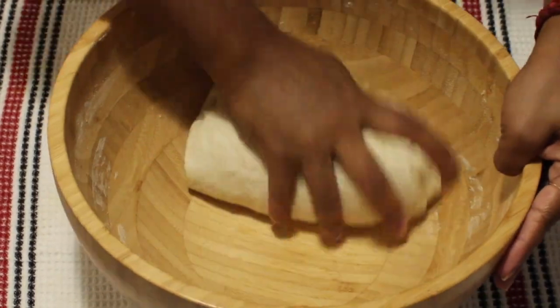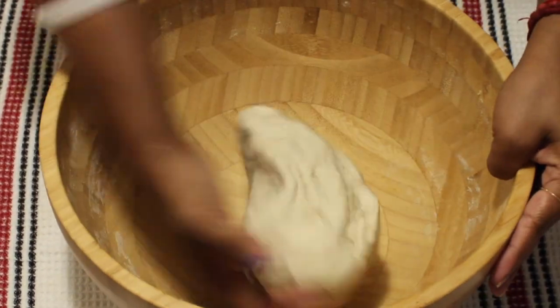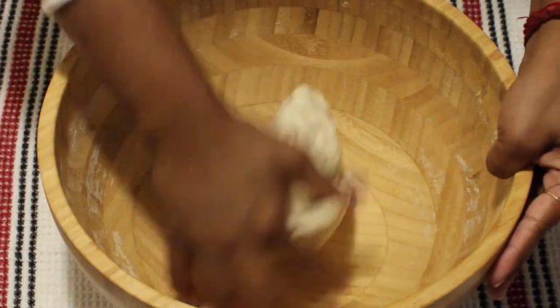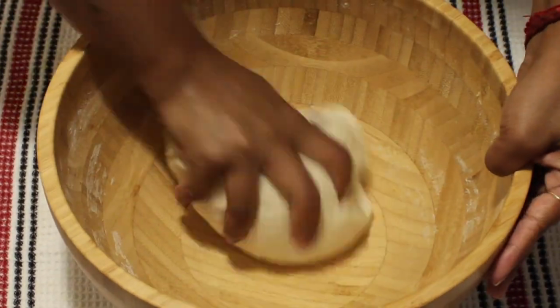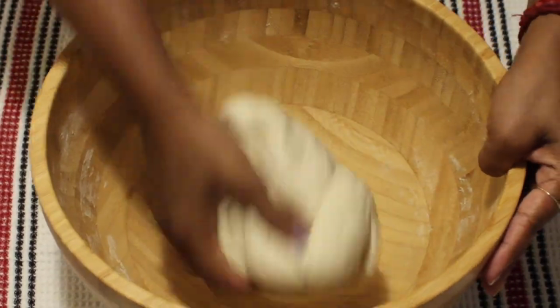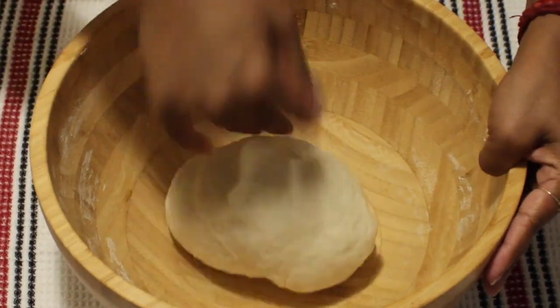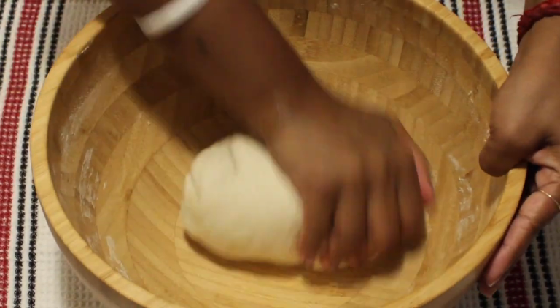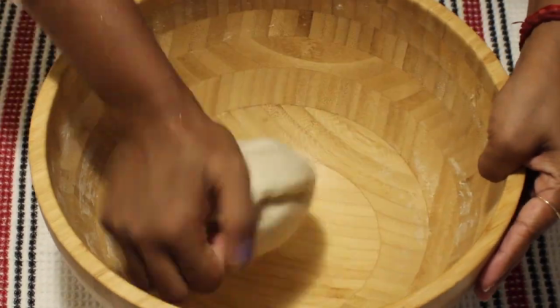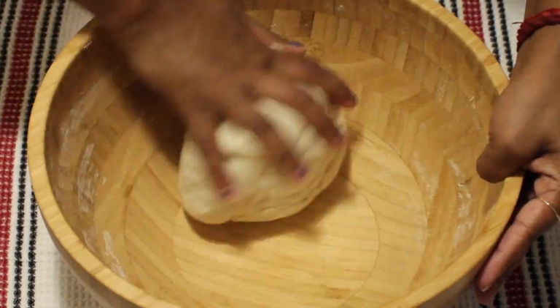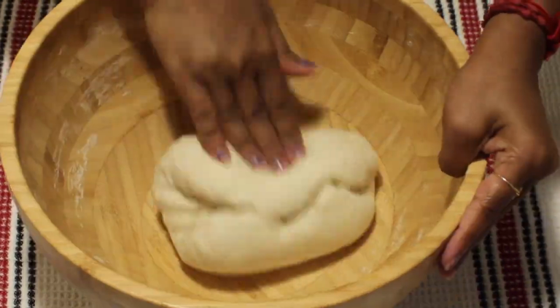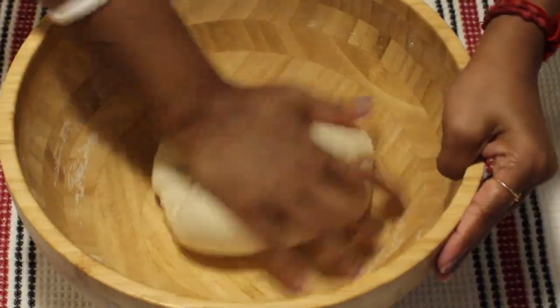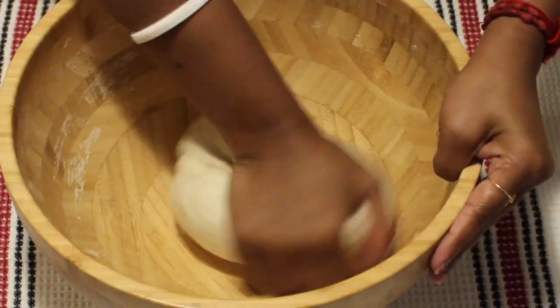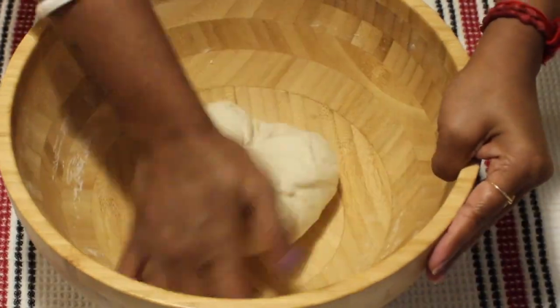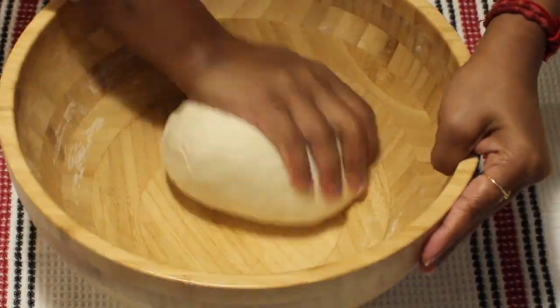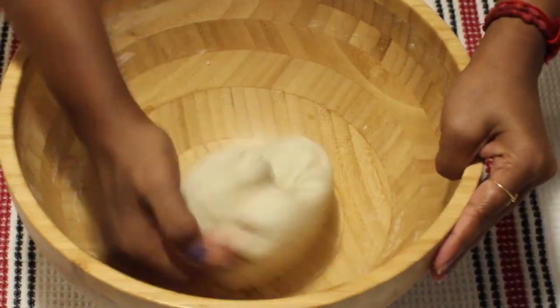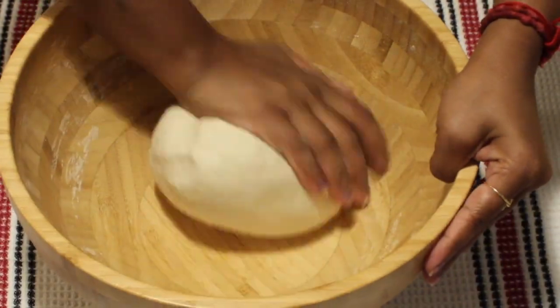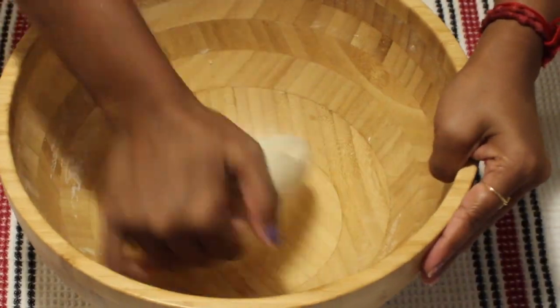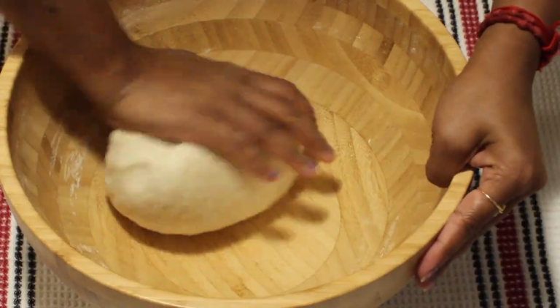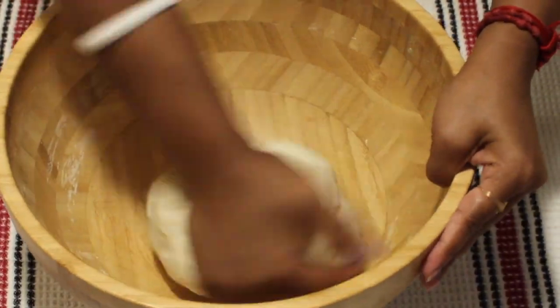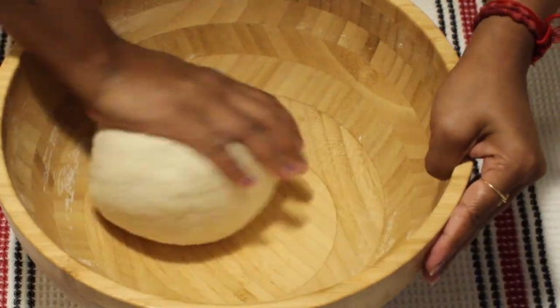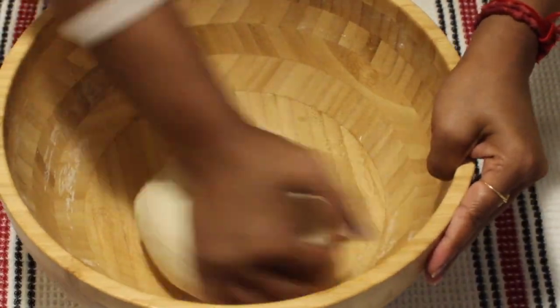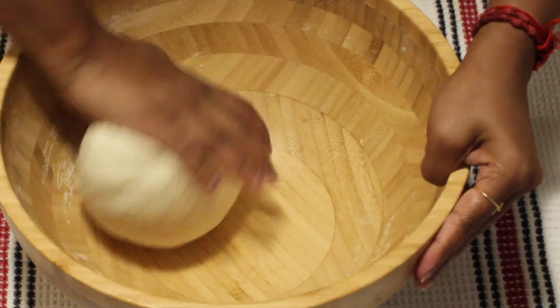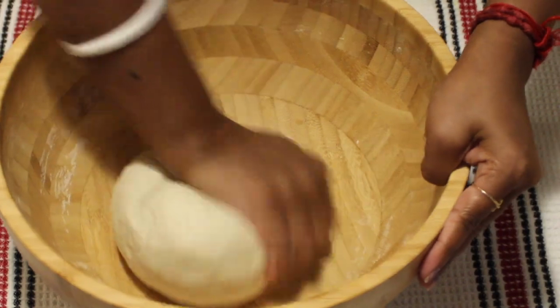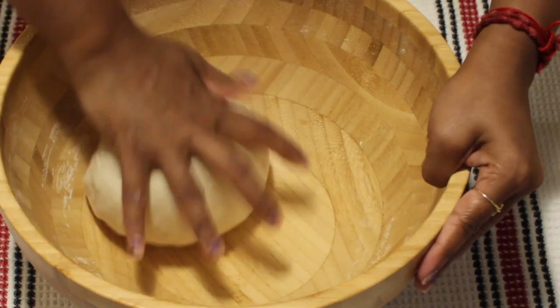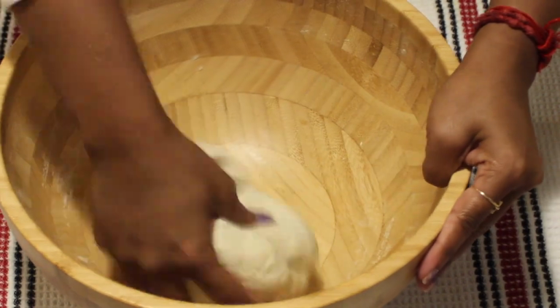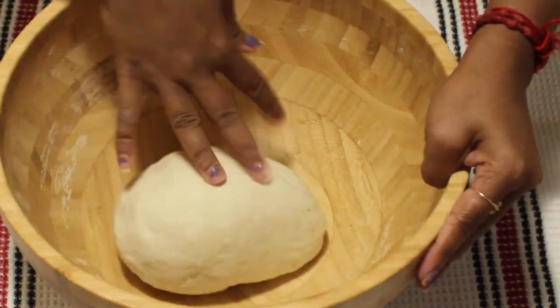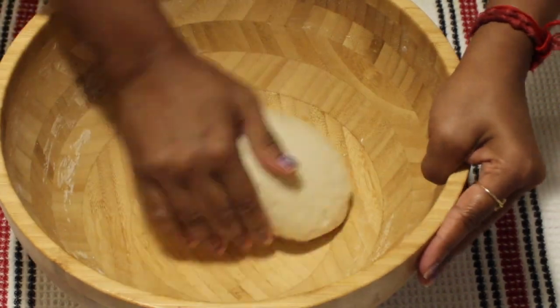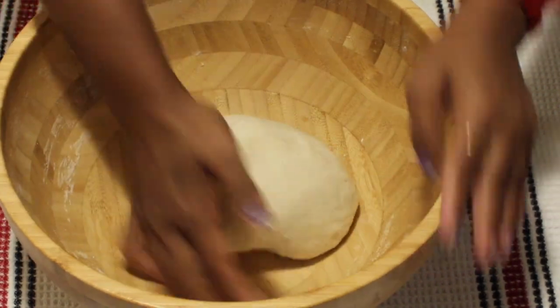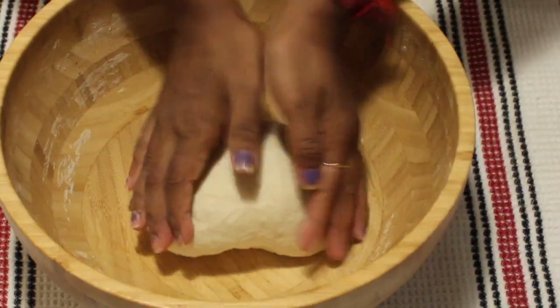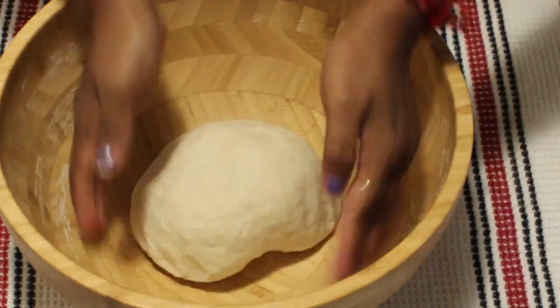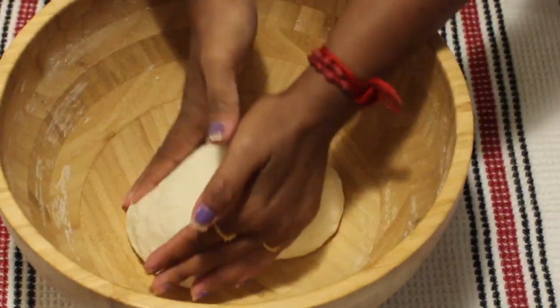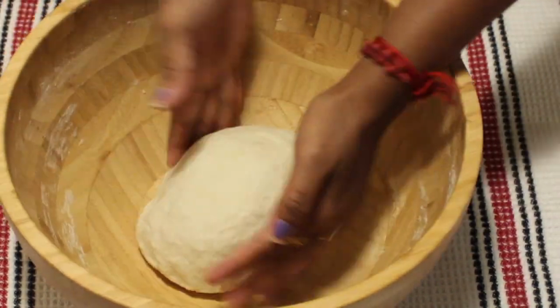Knead this dough perfectly and once it's ready, rest this dough for at least half an hour.